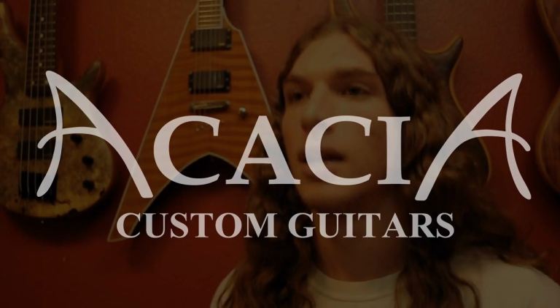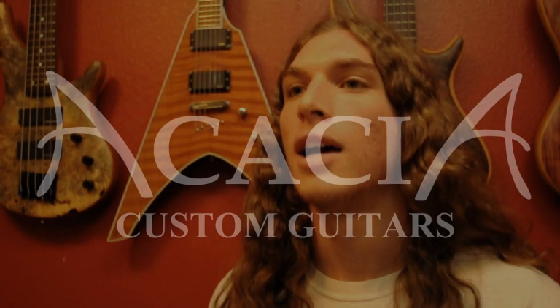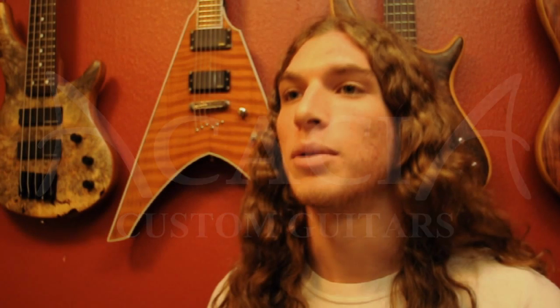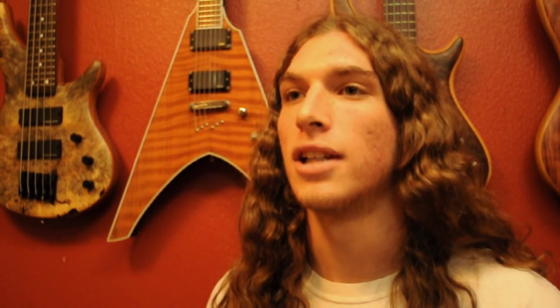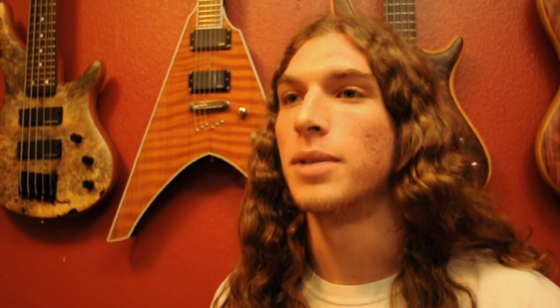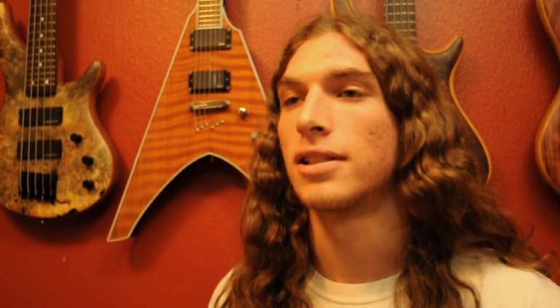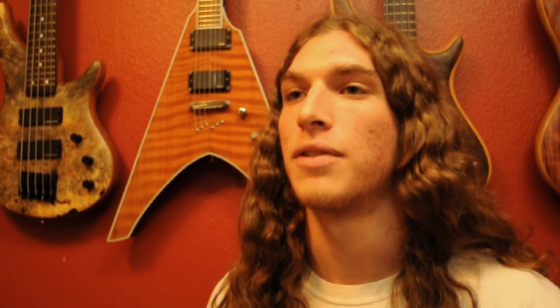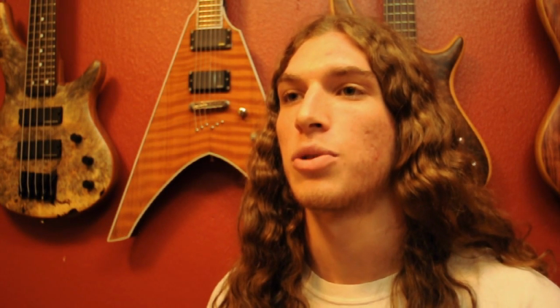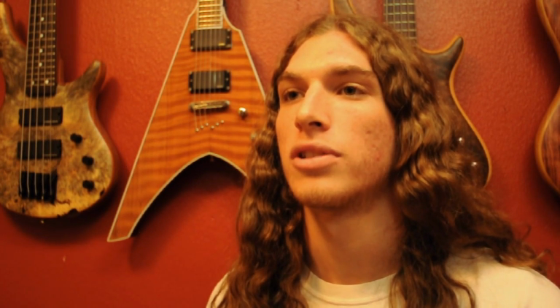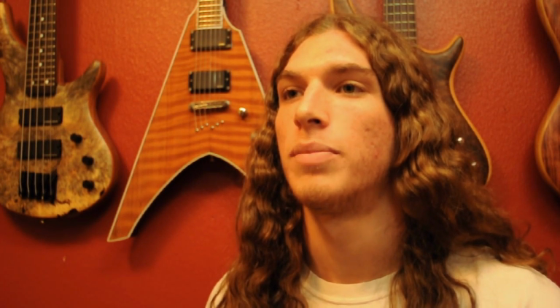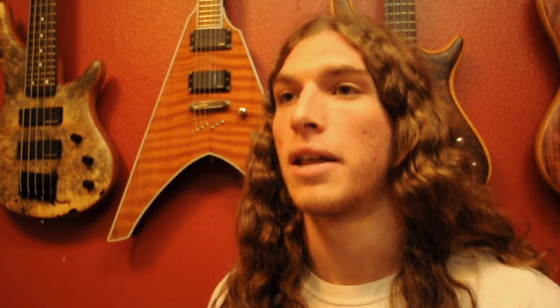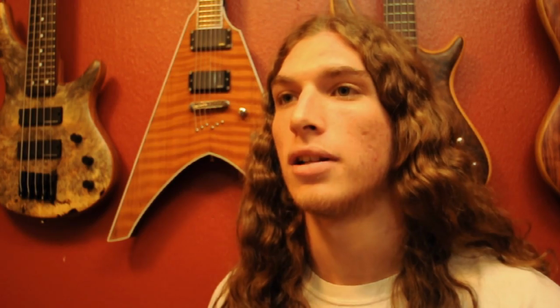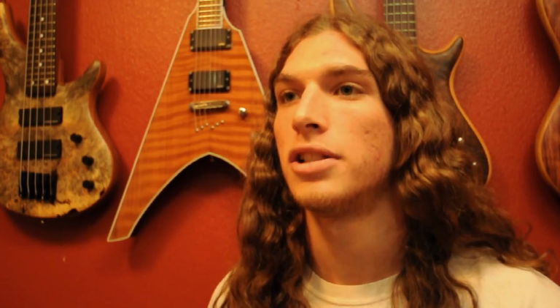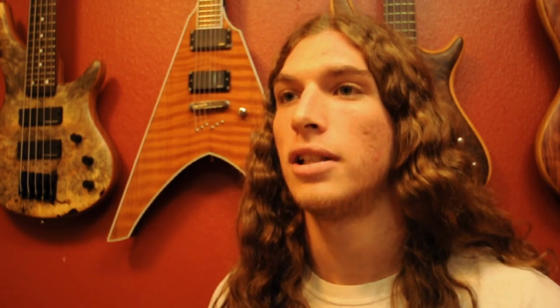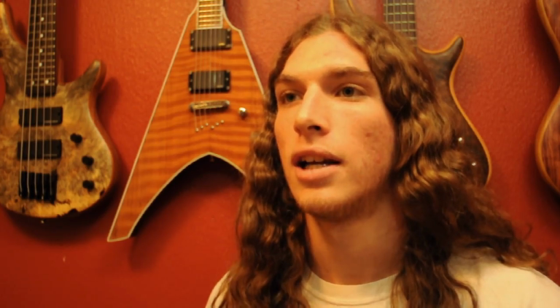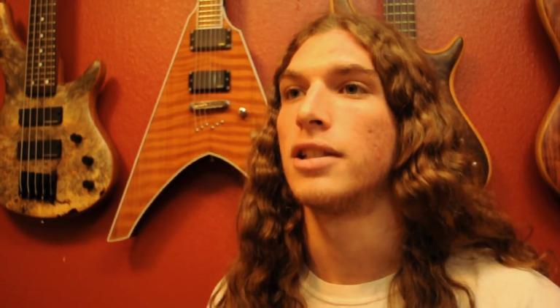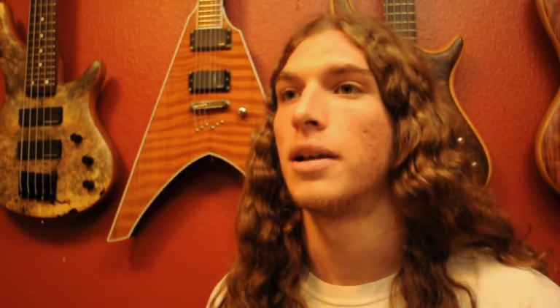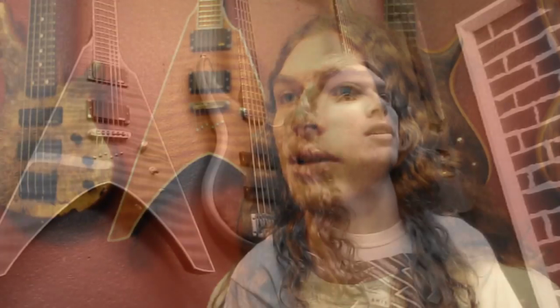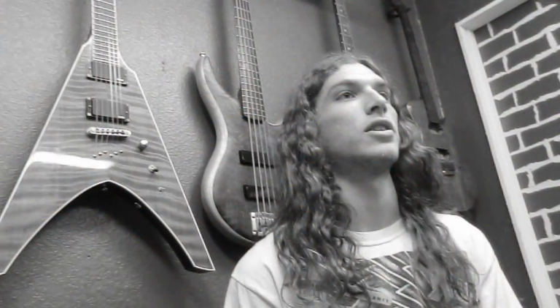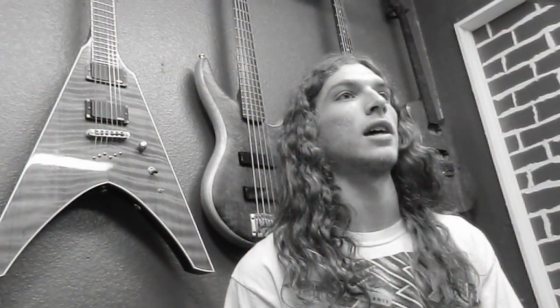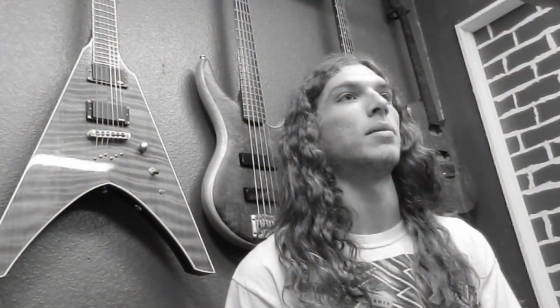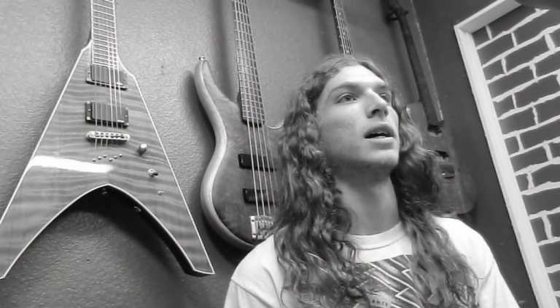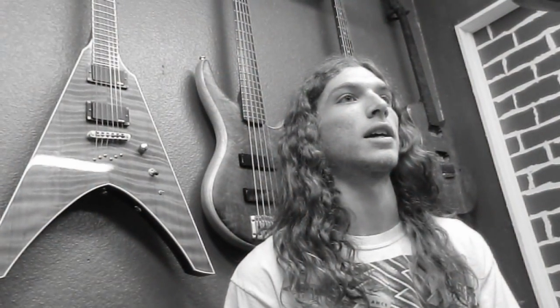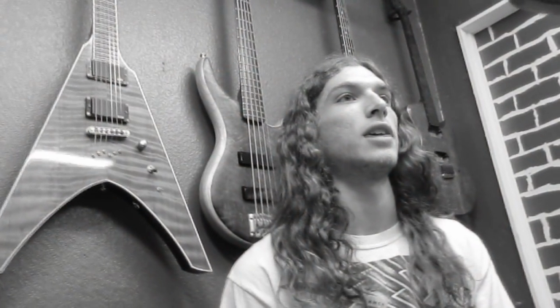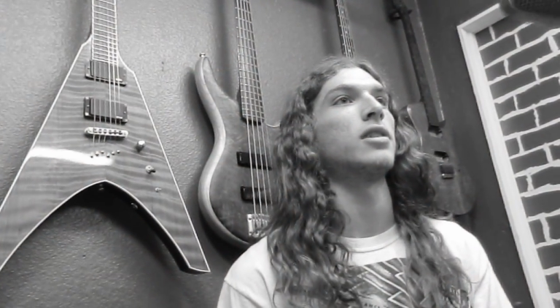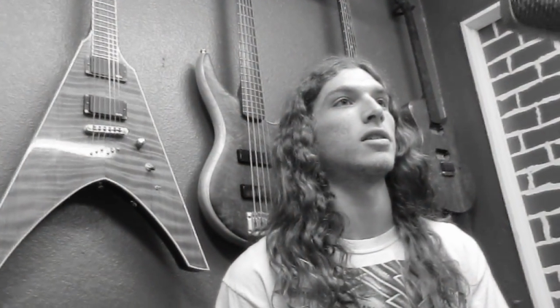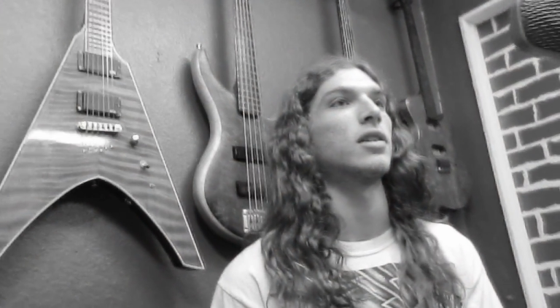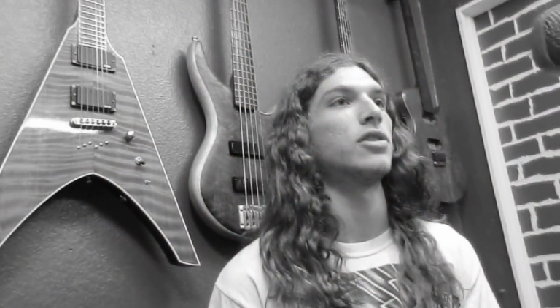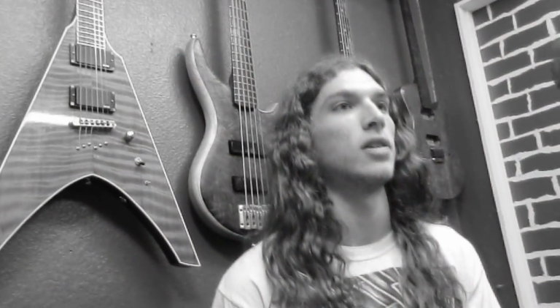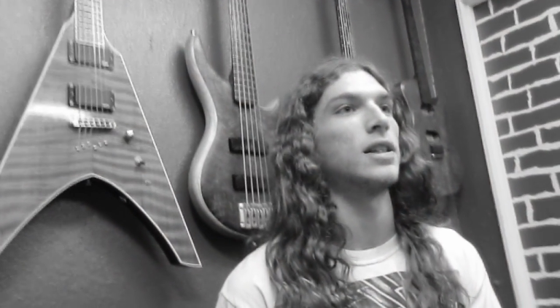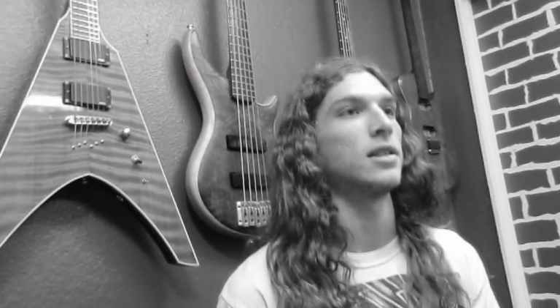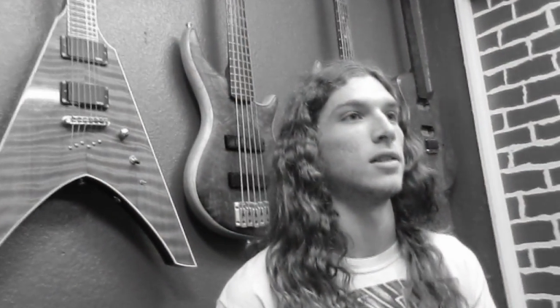Hey, what's up? This is Kevin Schwartz of Pathology and today we're here to check out my Acacia Signature Assassin.